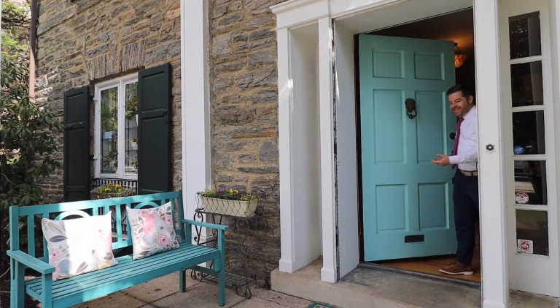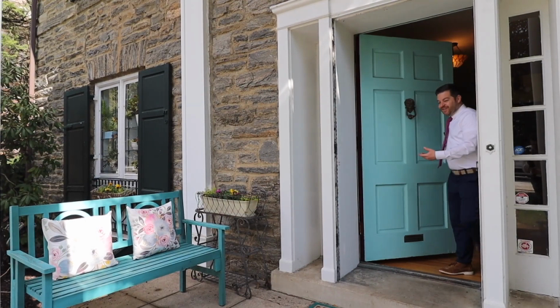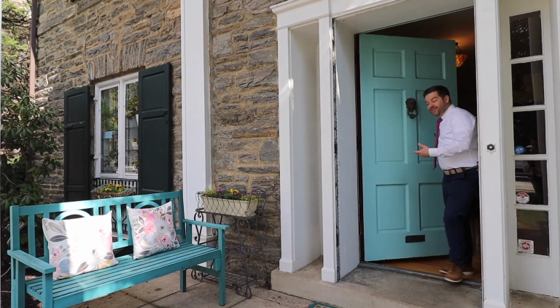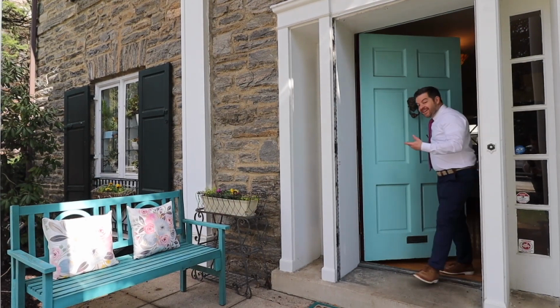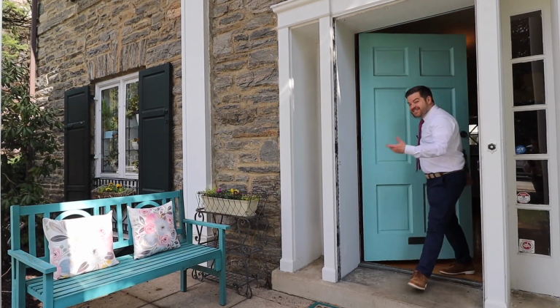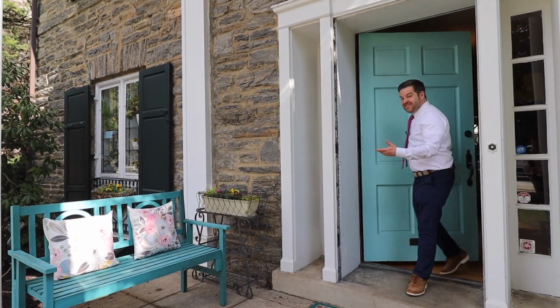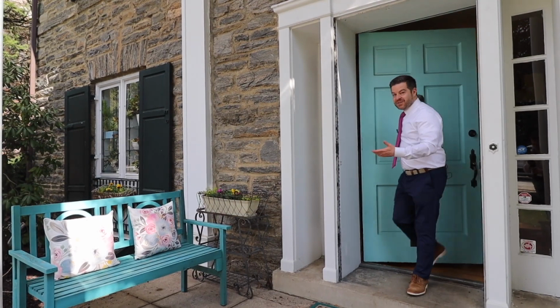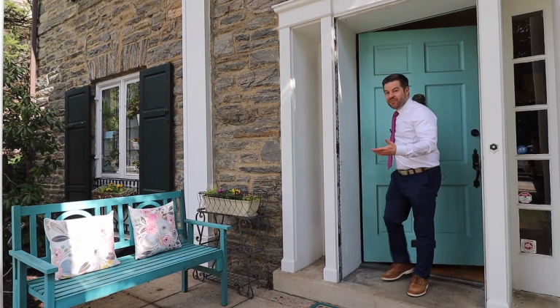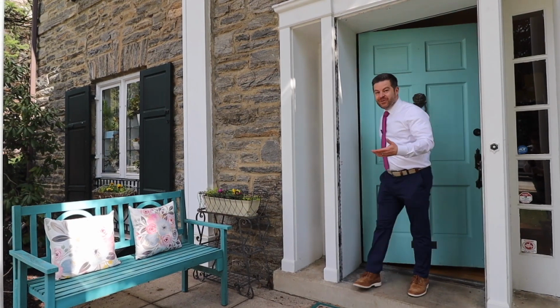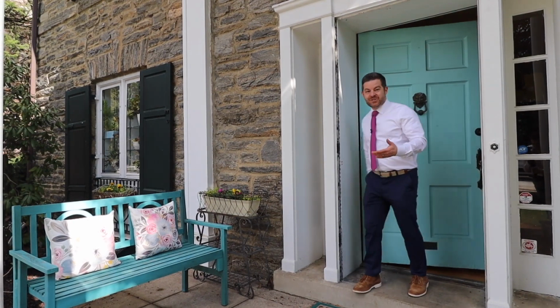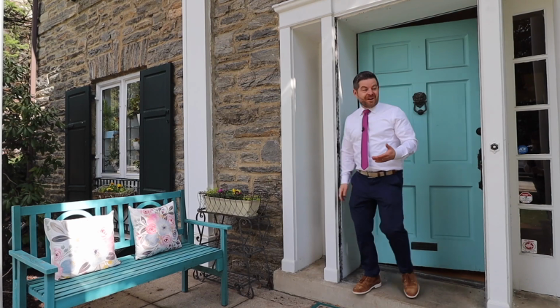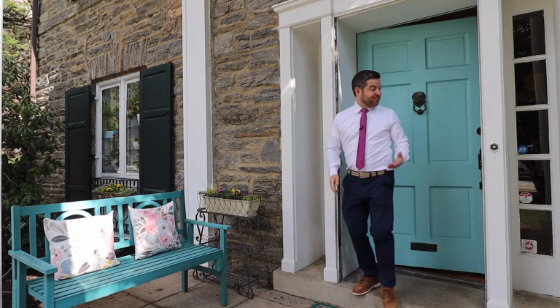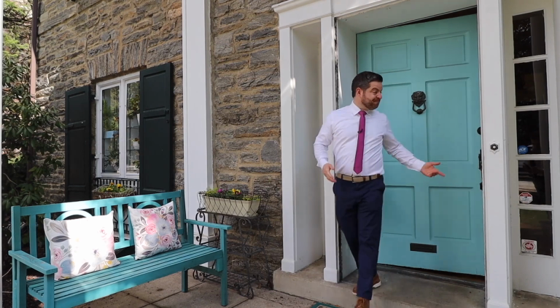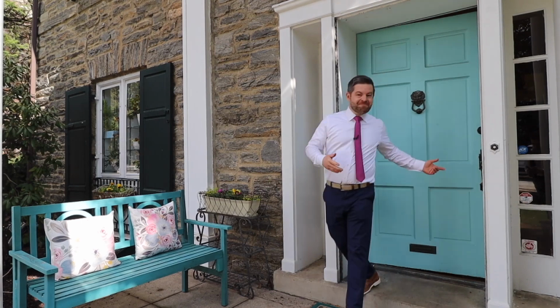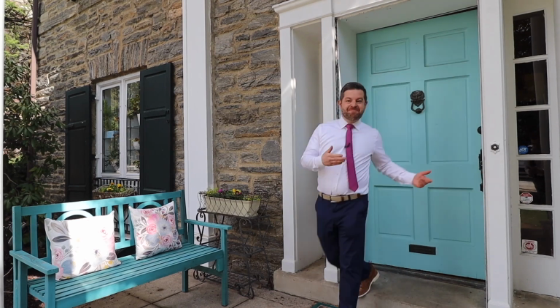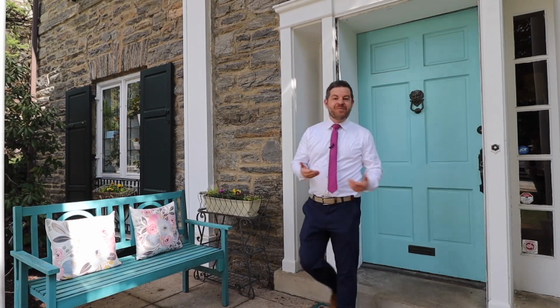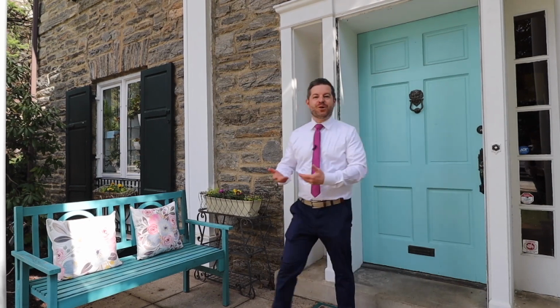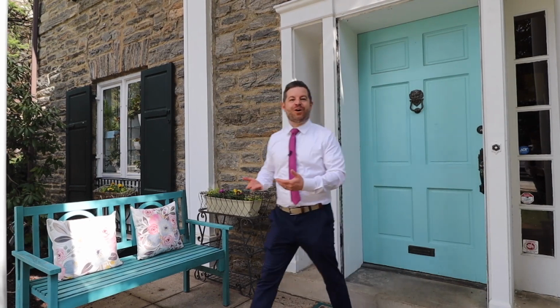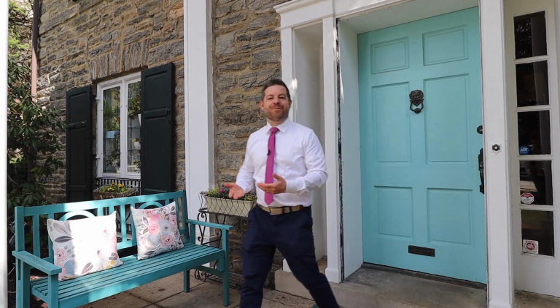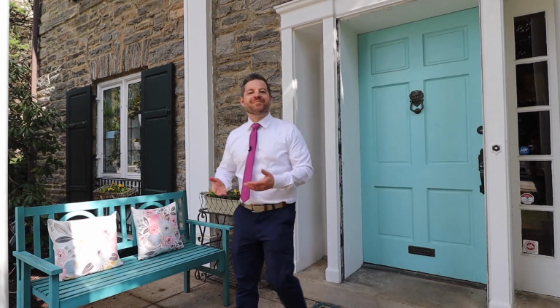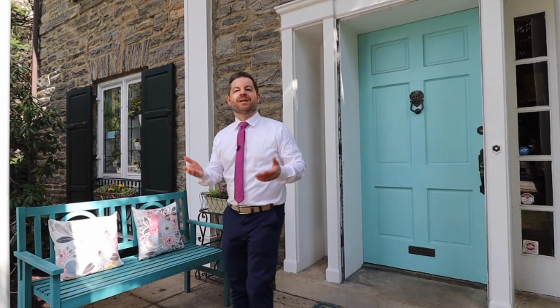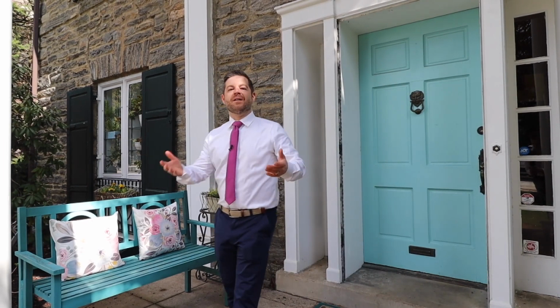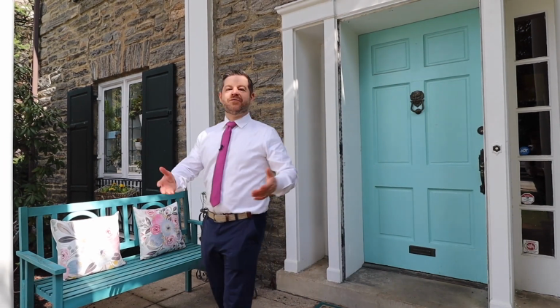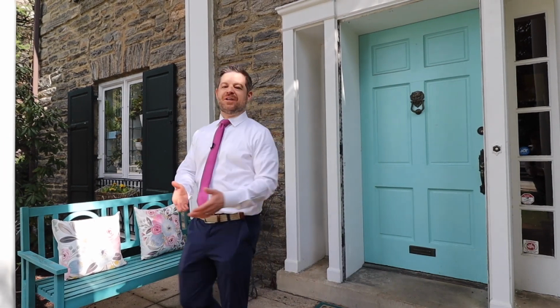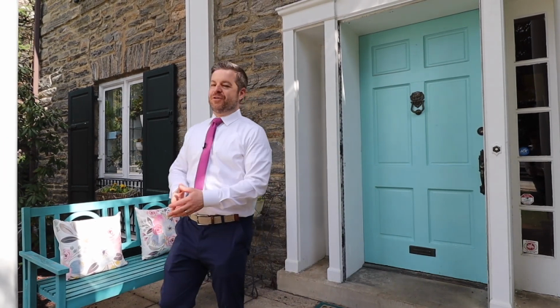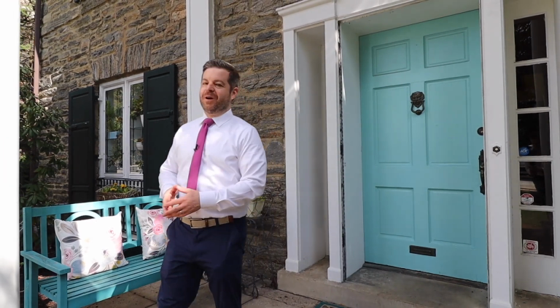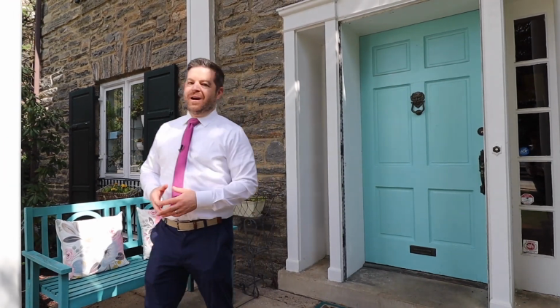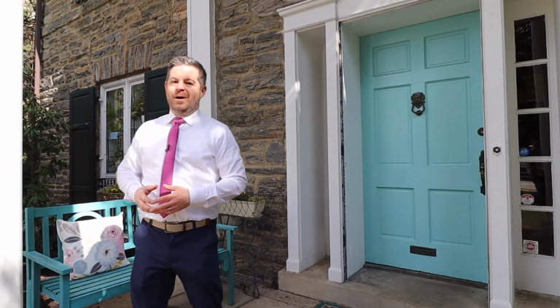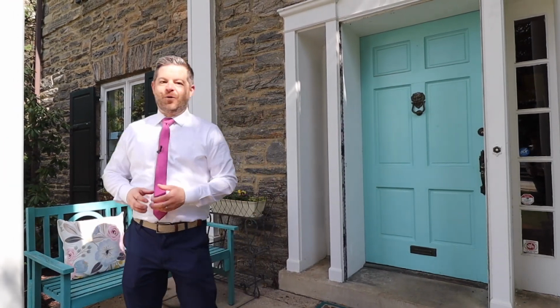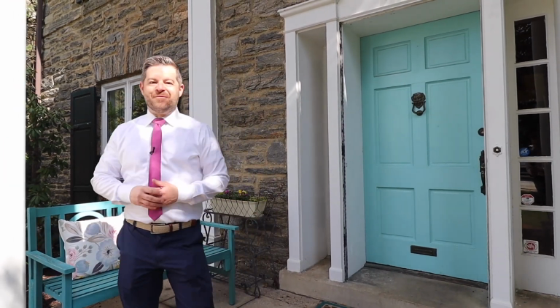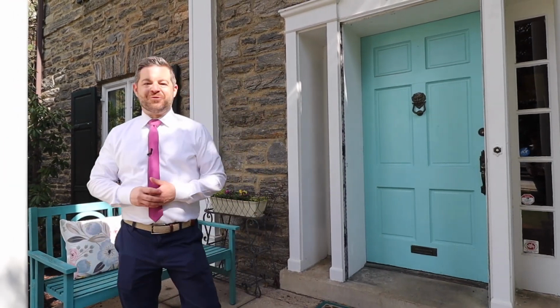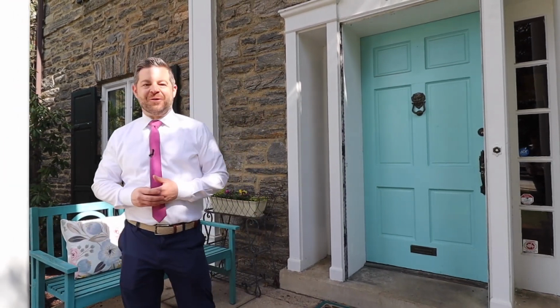If you'd like to see this home for yourself, give me a call. I'd love to give you a private tour.